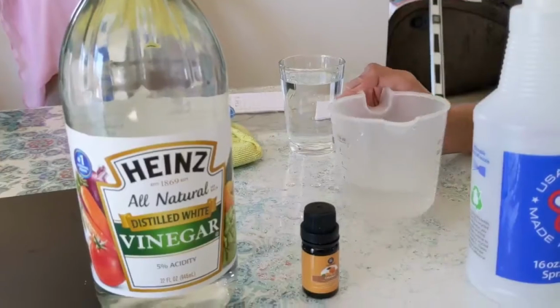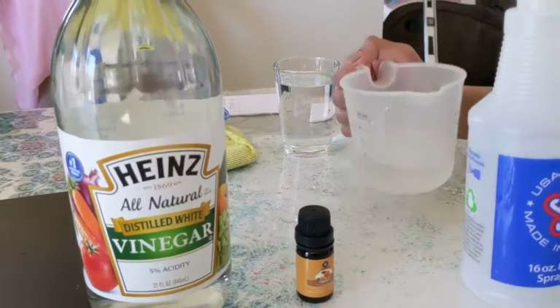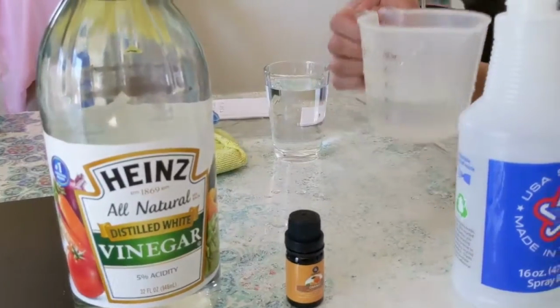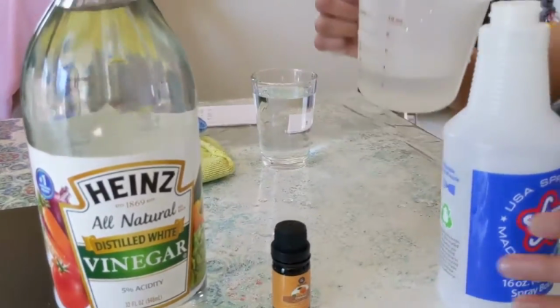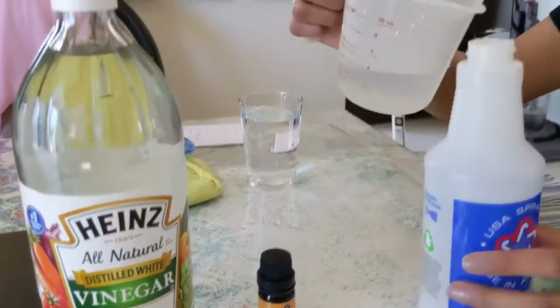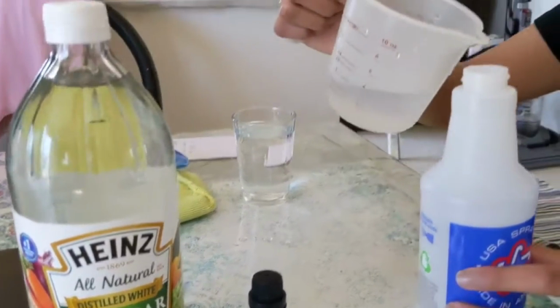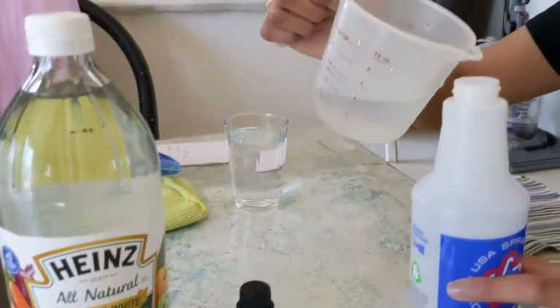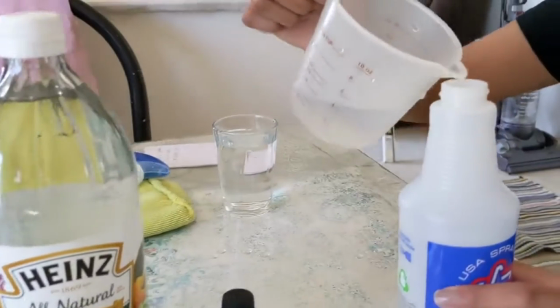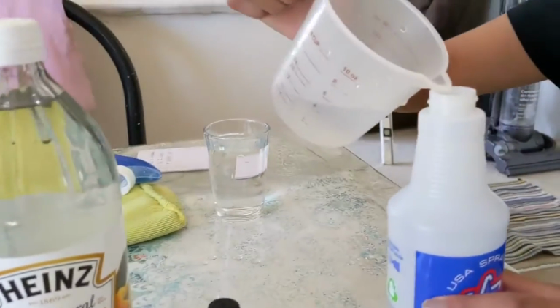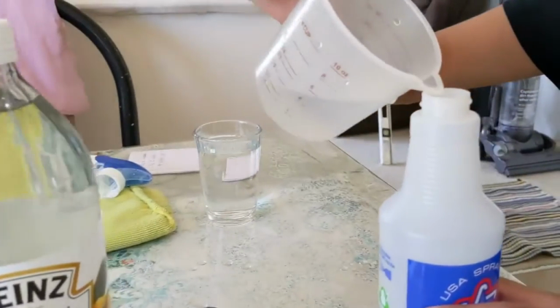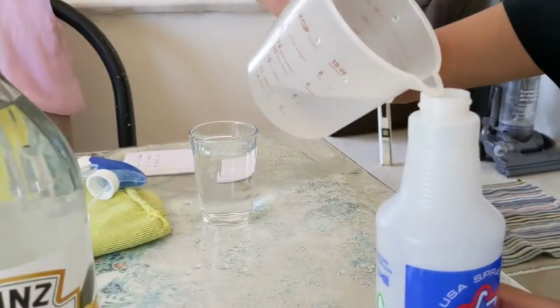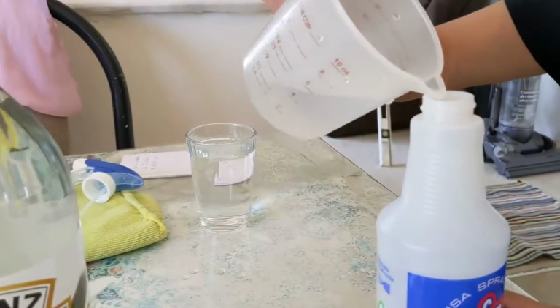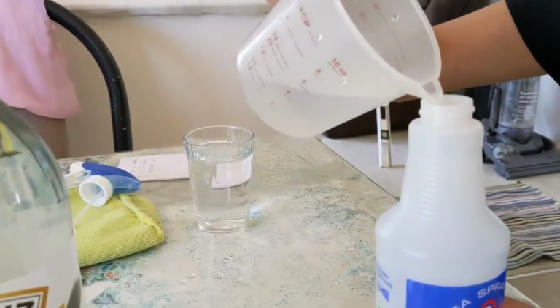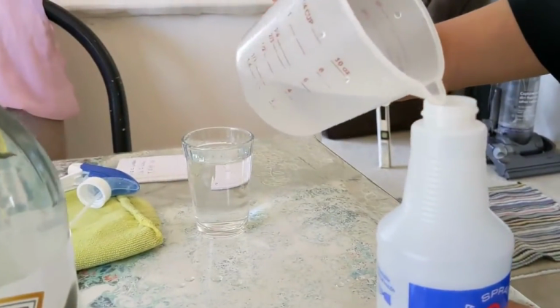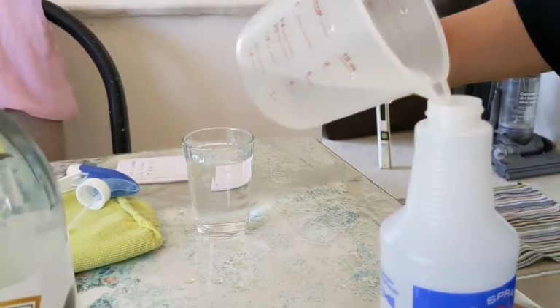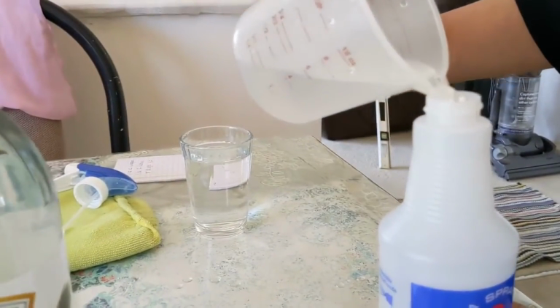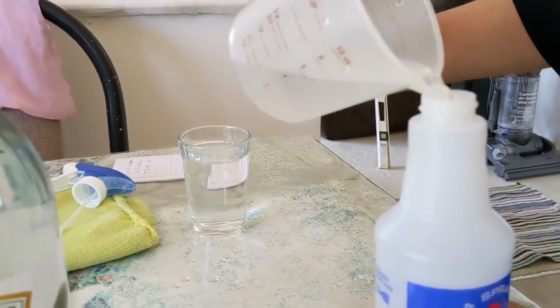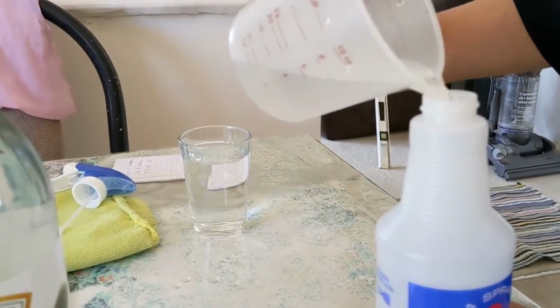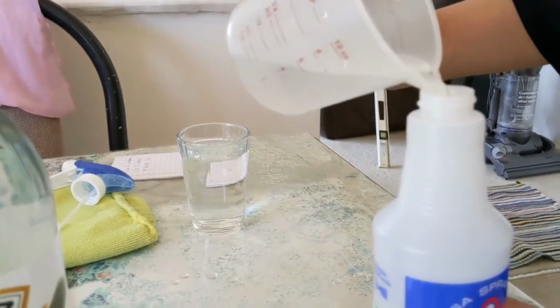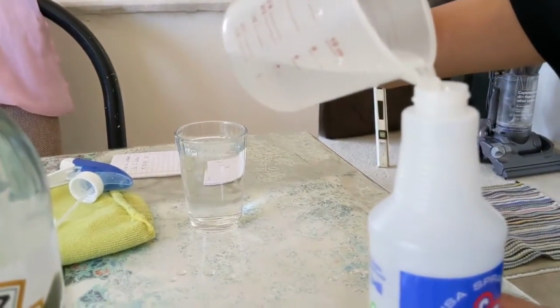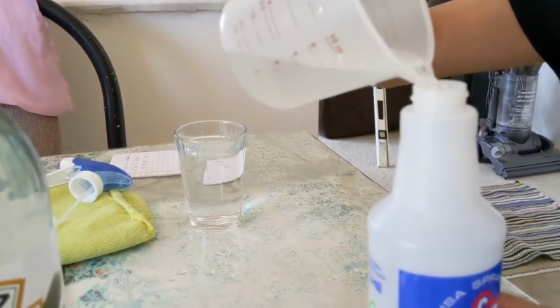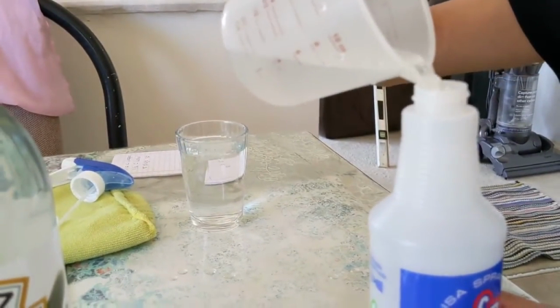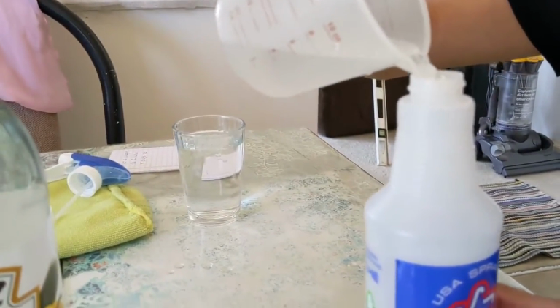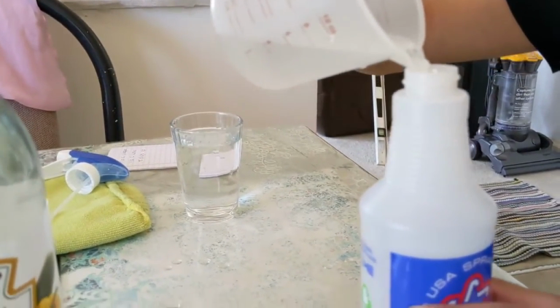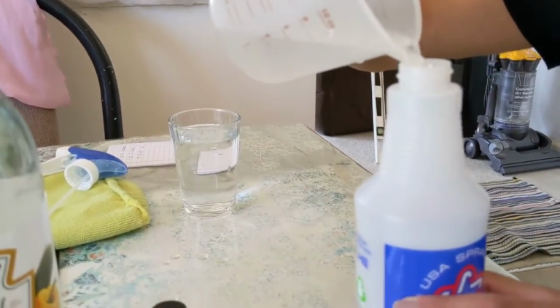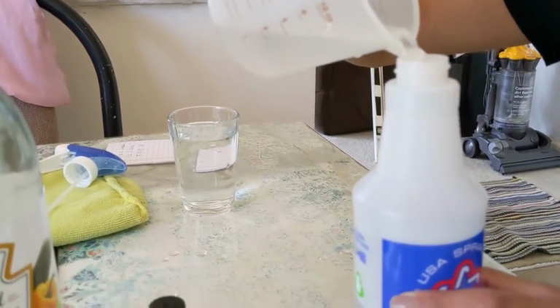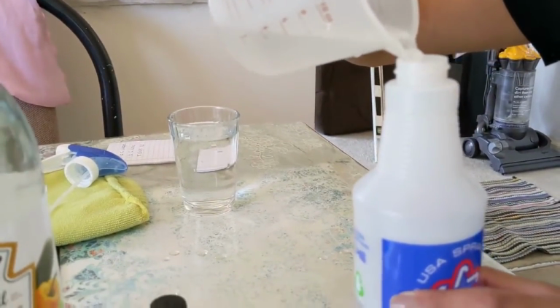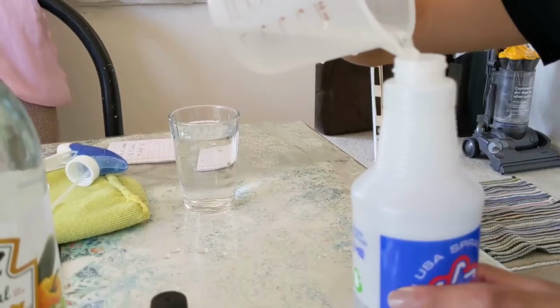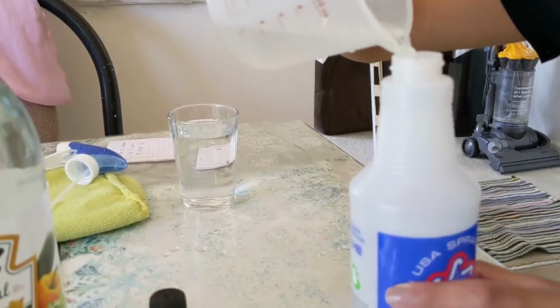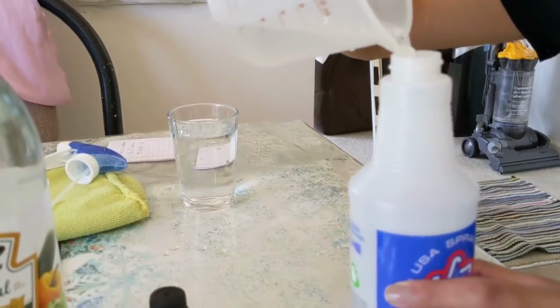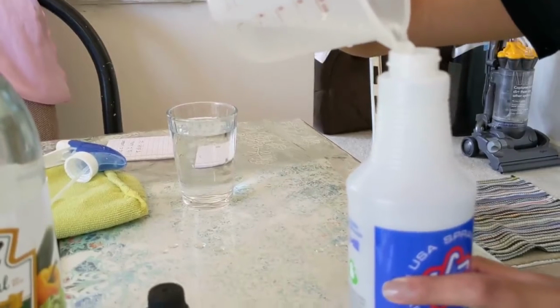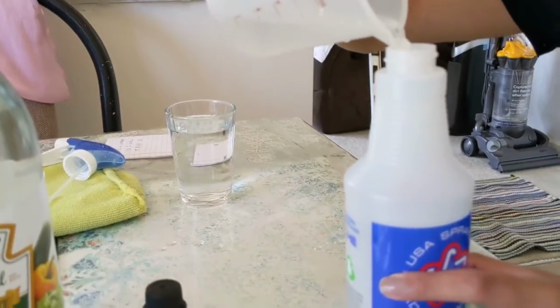So here I am pouring about half a cup of water into my spray bottle.